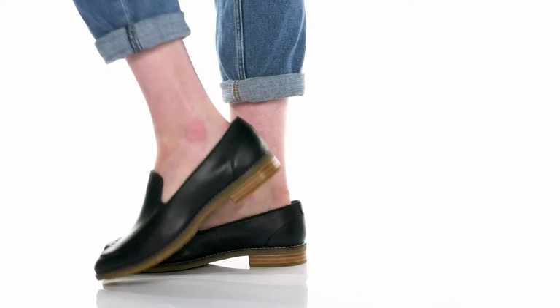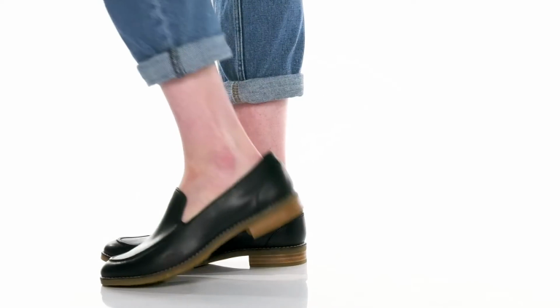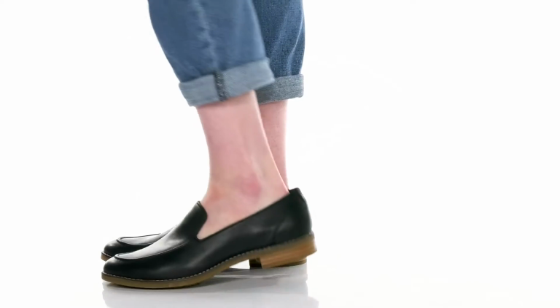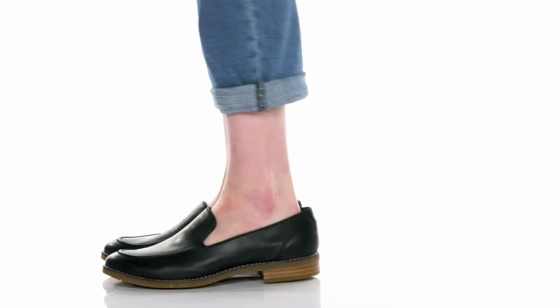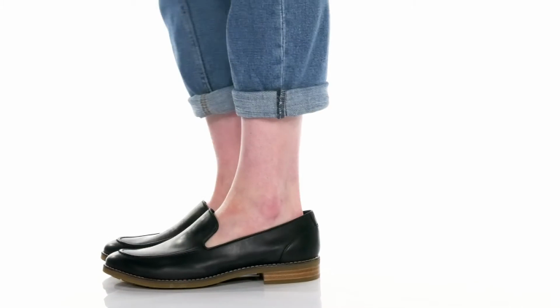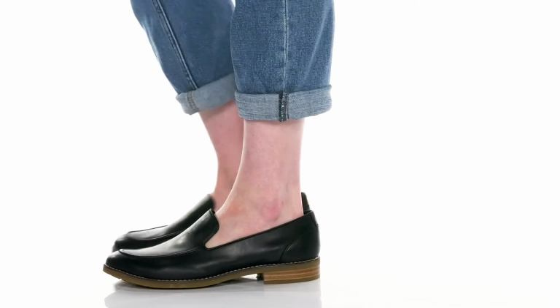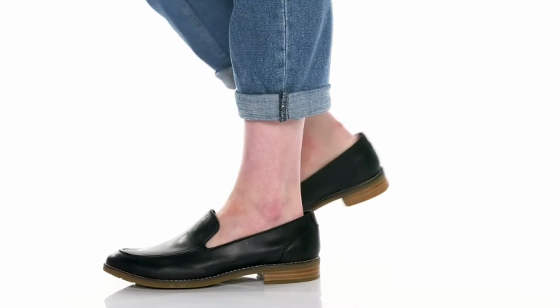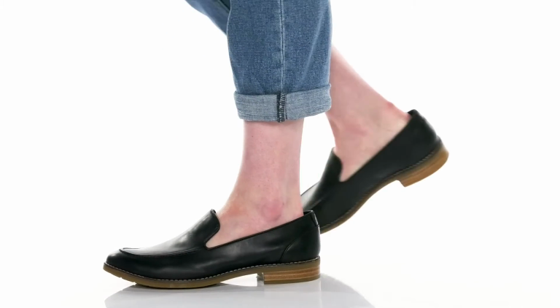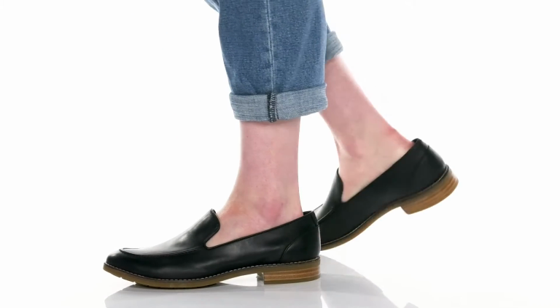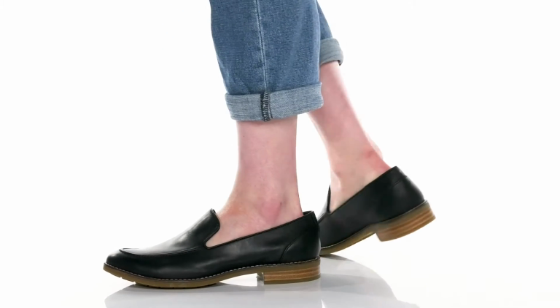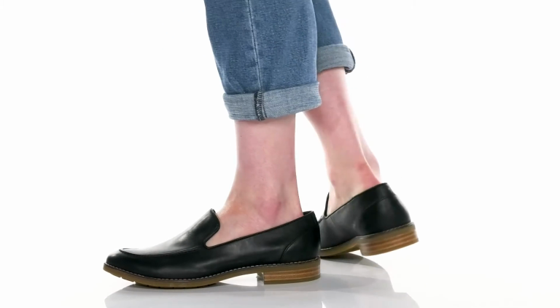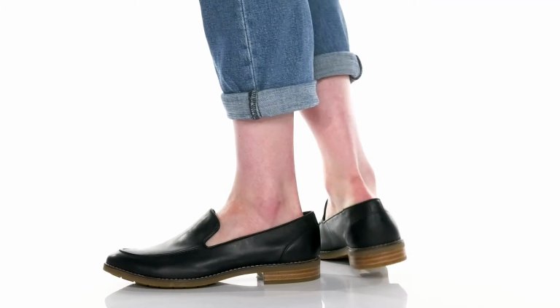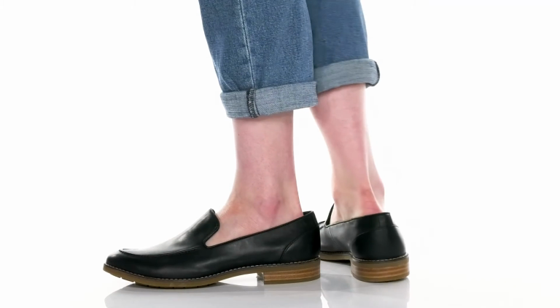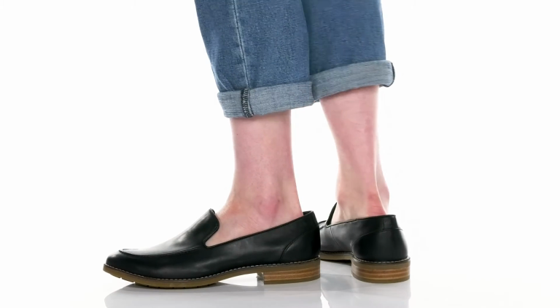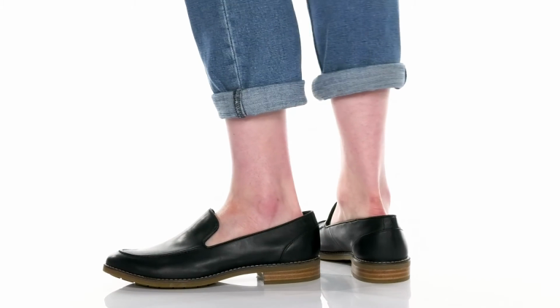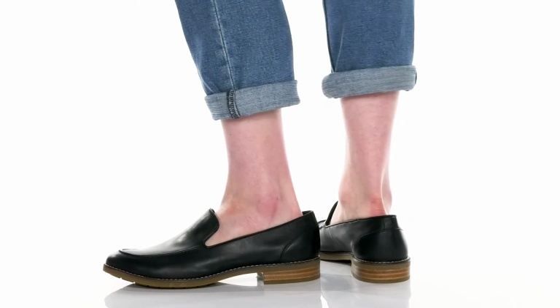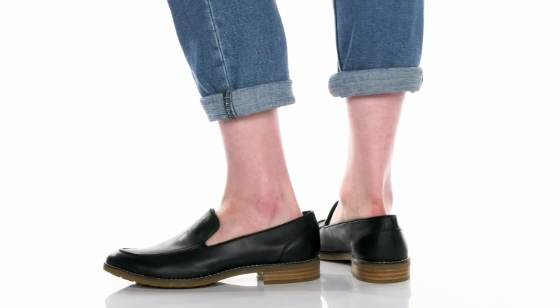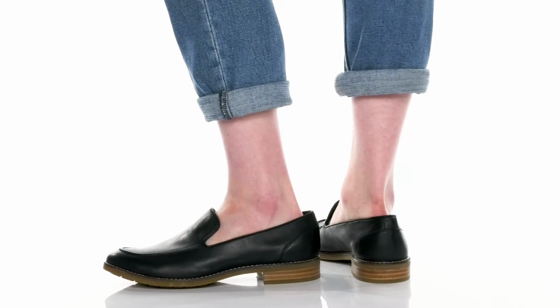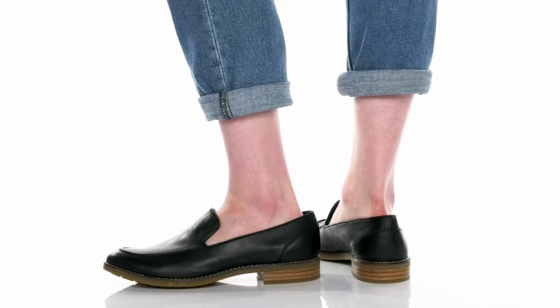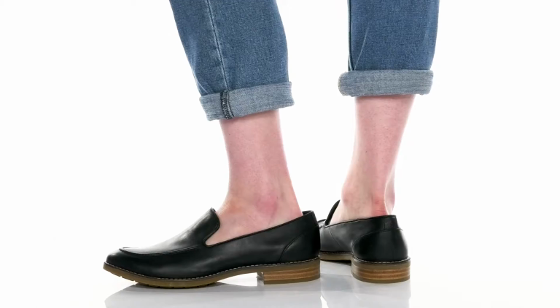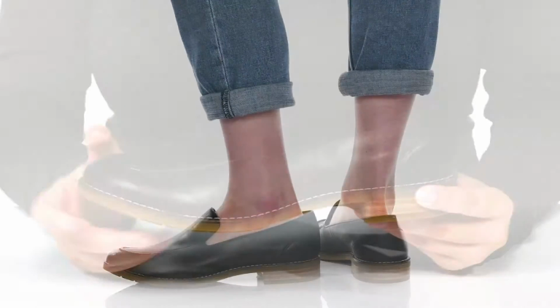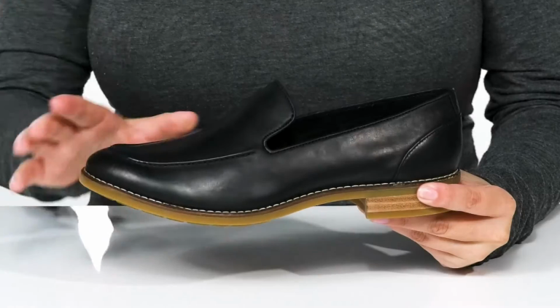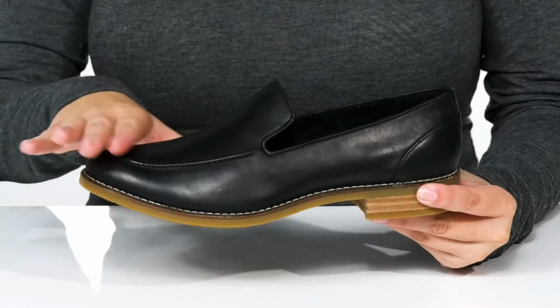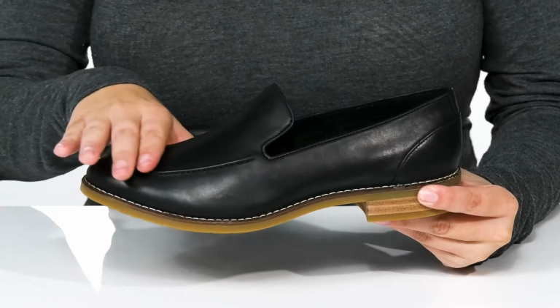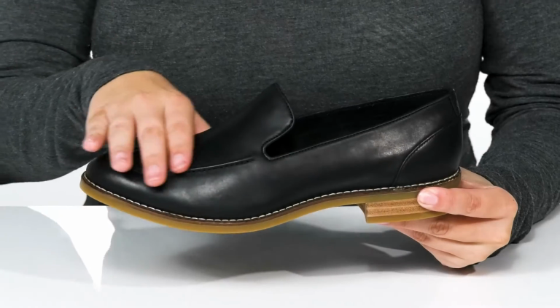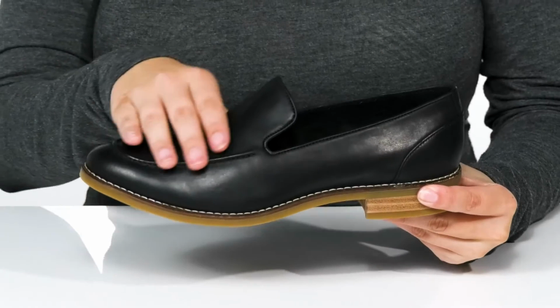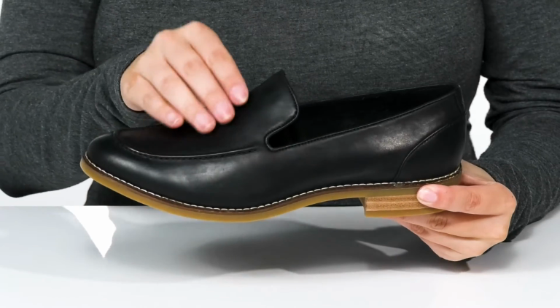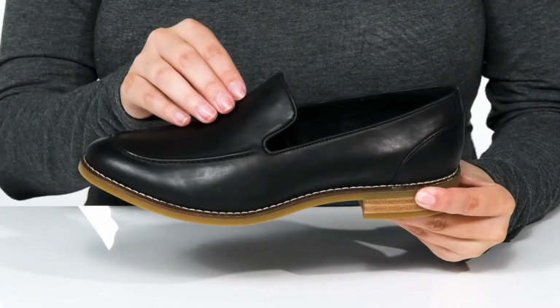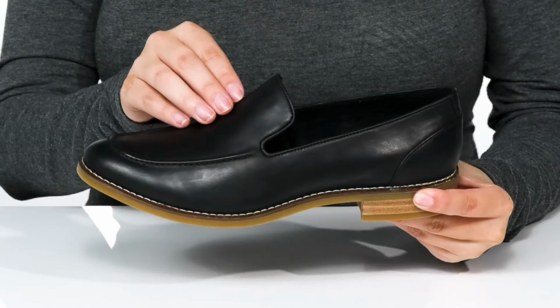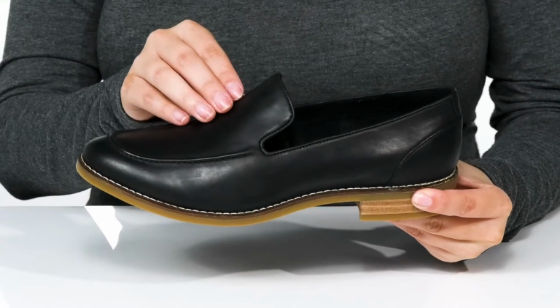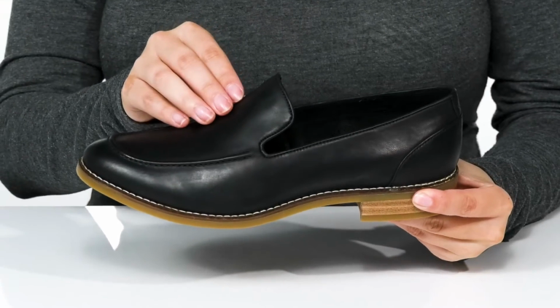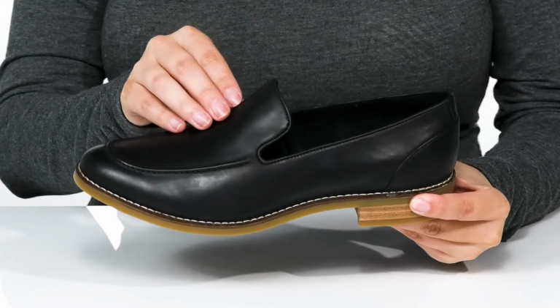Keep it stylish in these loafers by Sperry. They have a smooth leather upper.